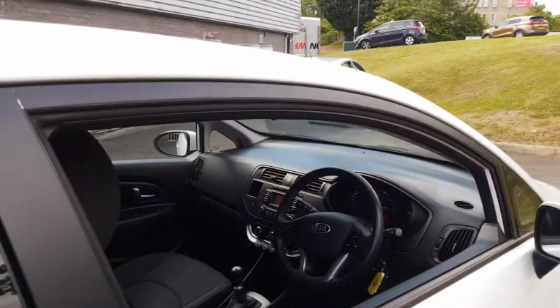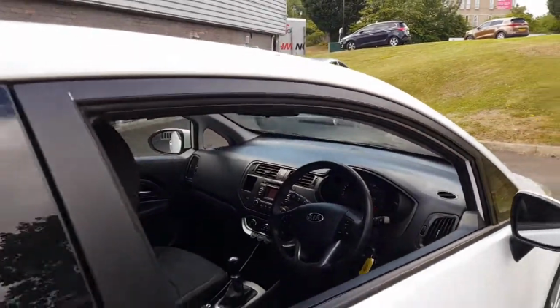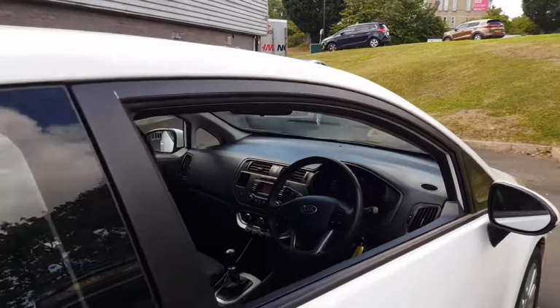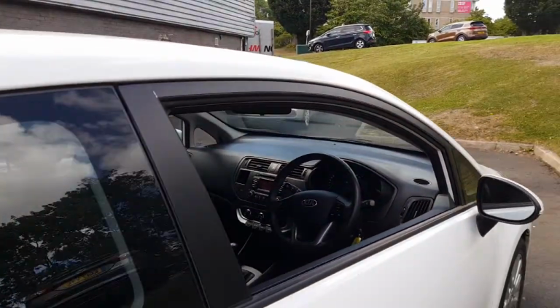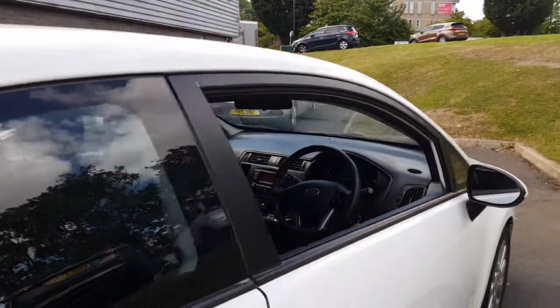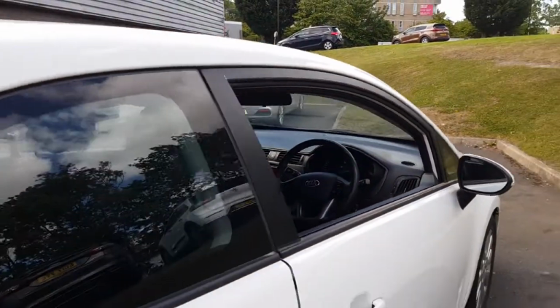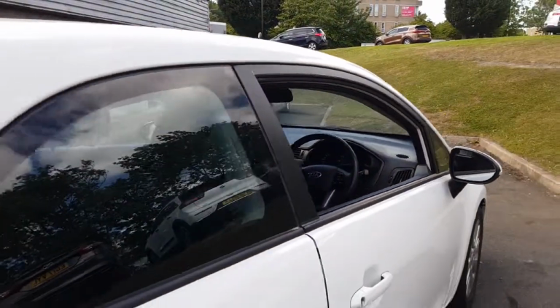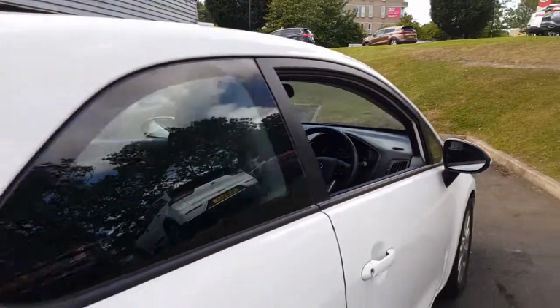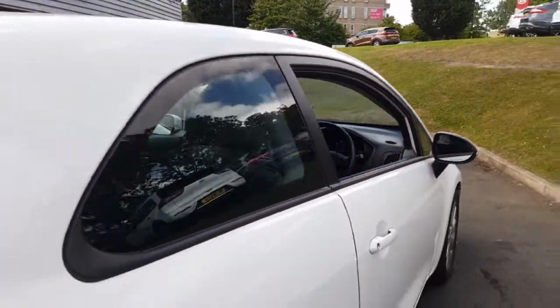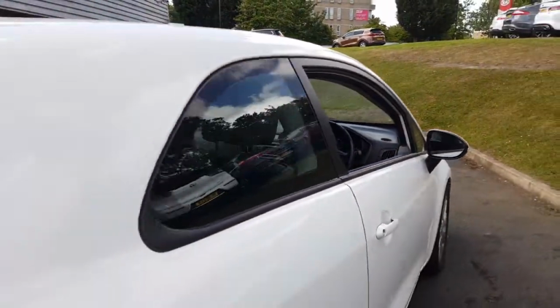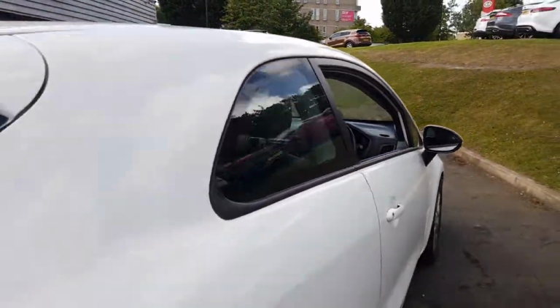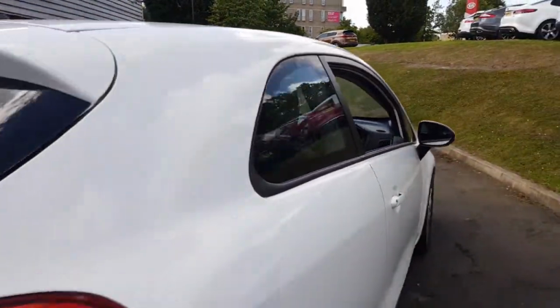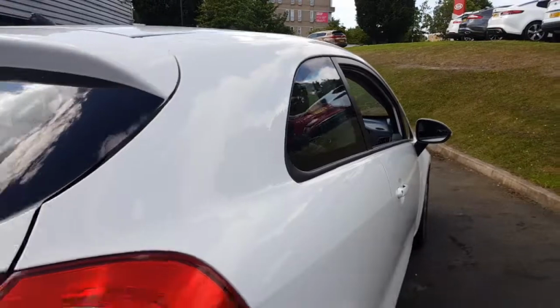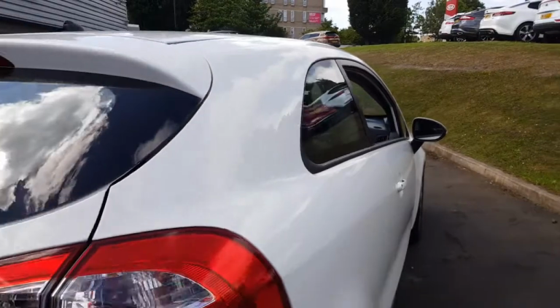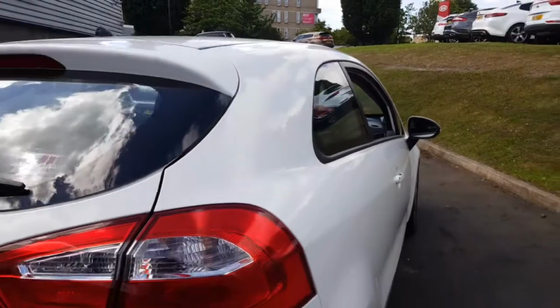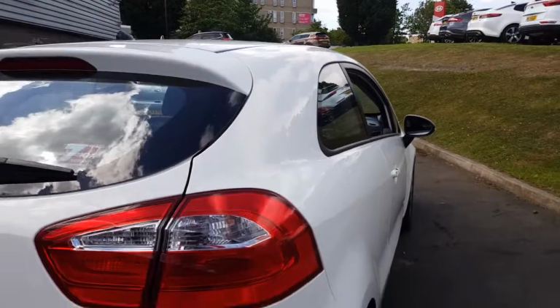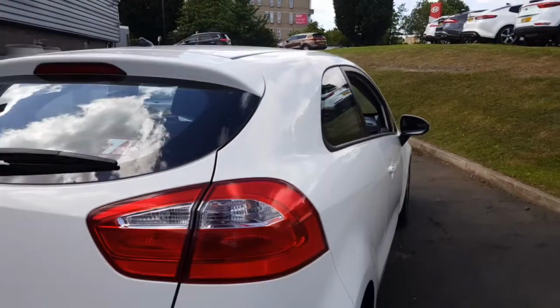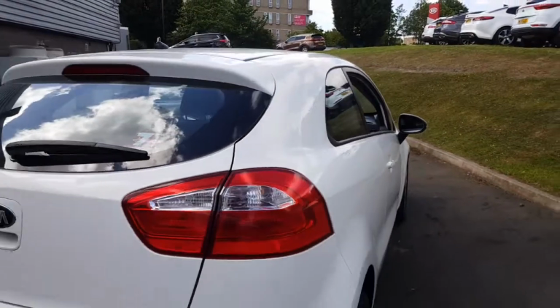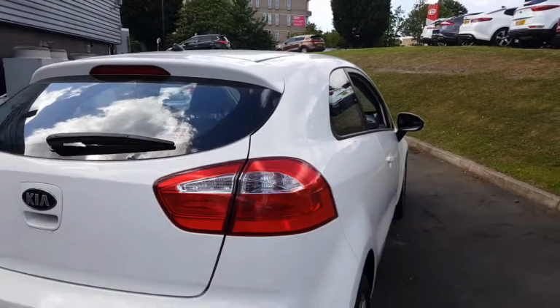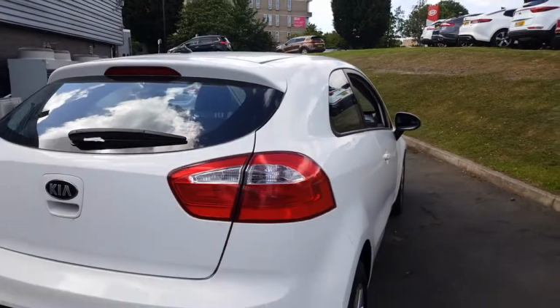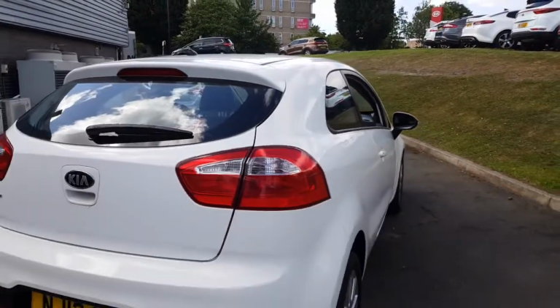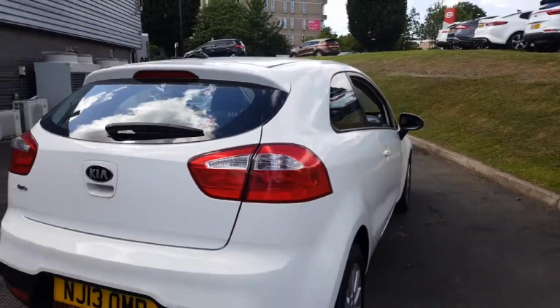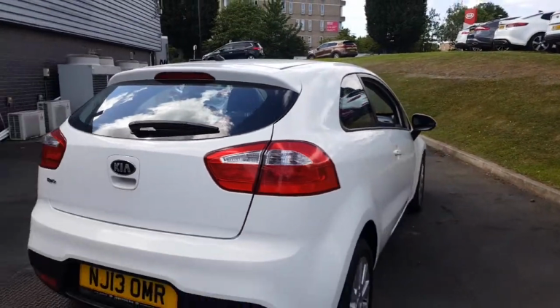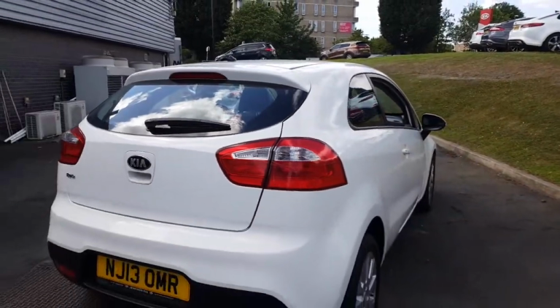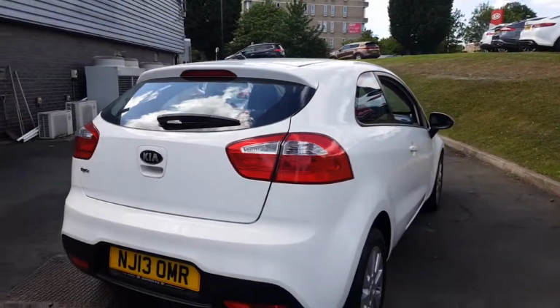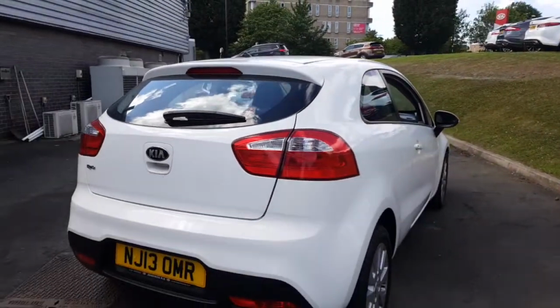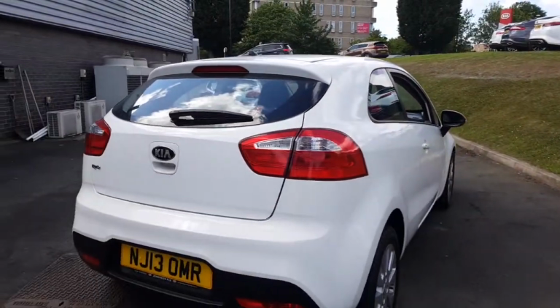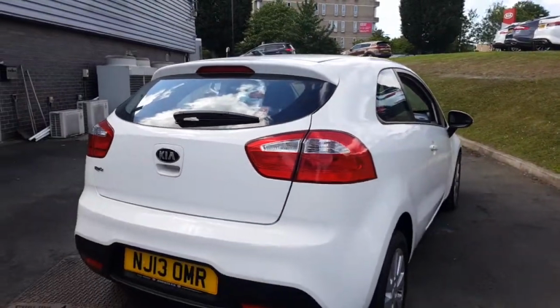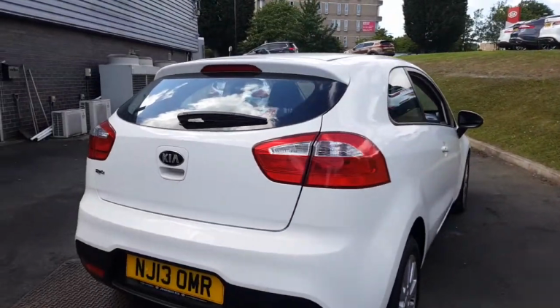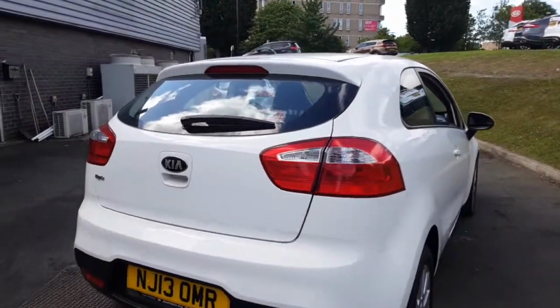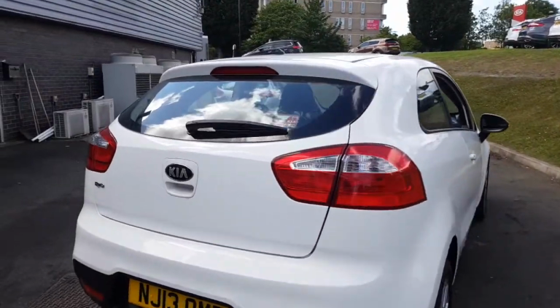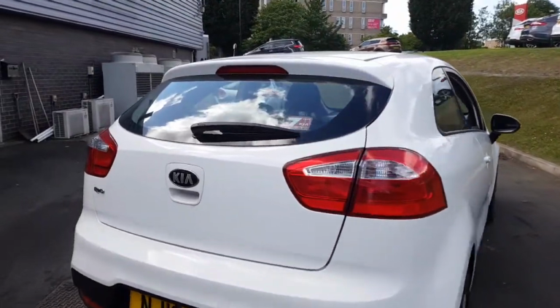As we take a look around now, you can see it's a three-door vehicle.